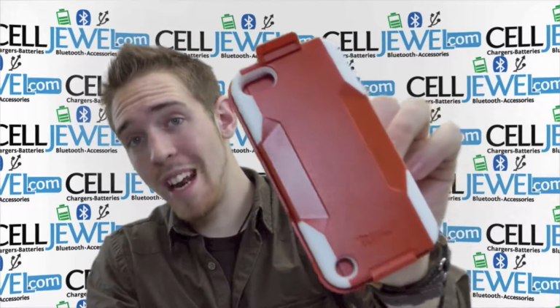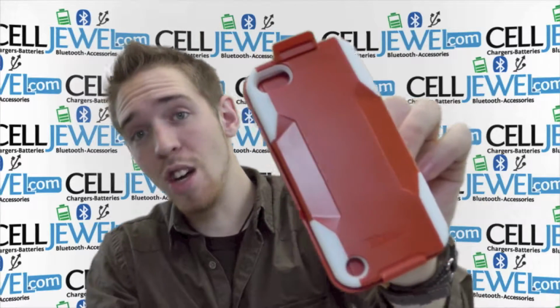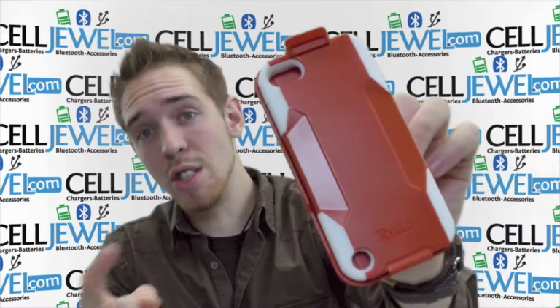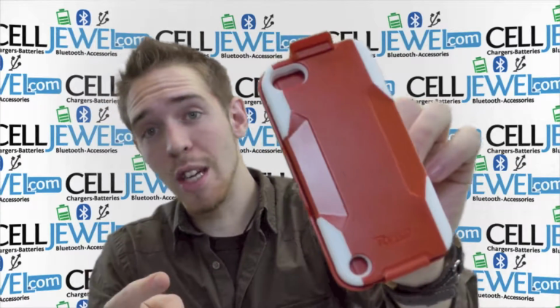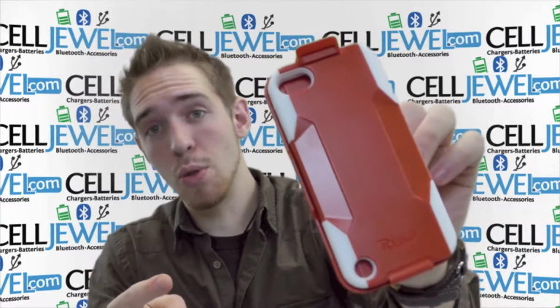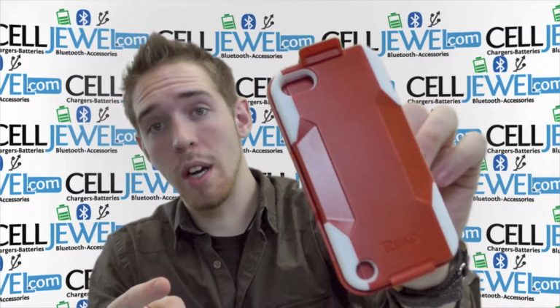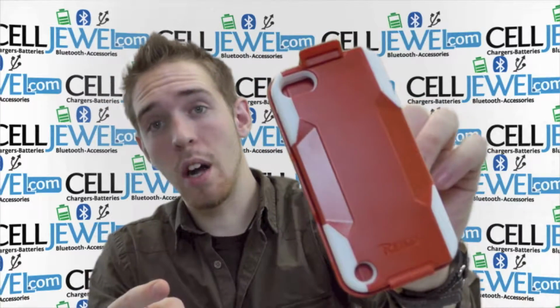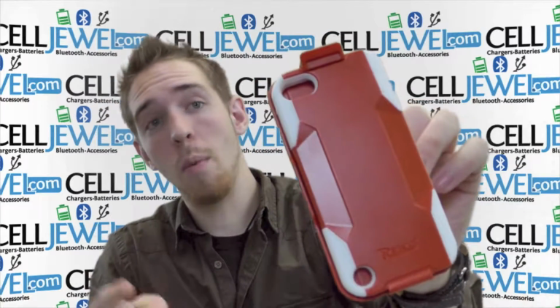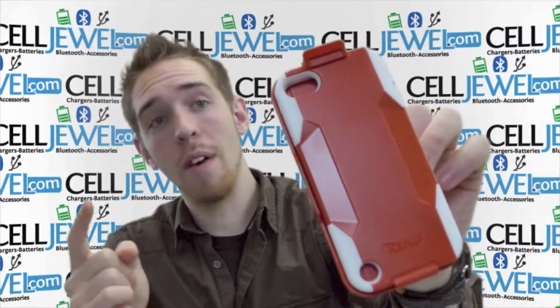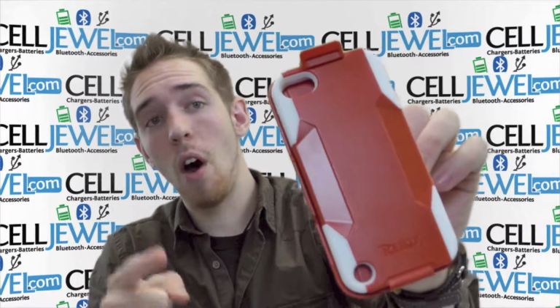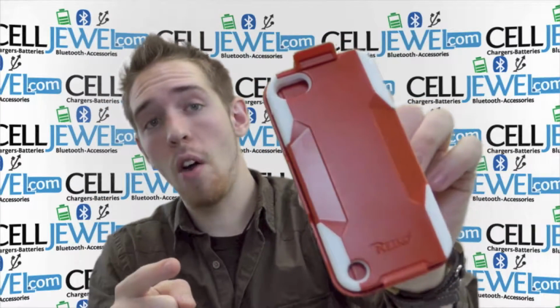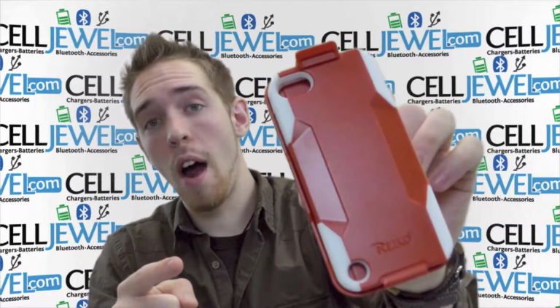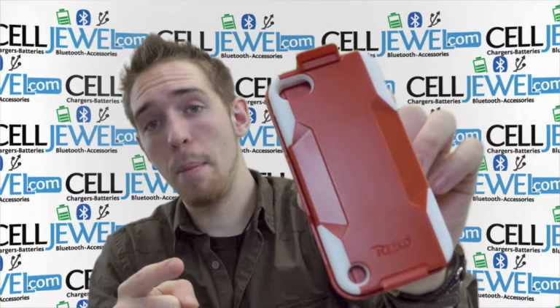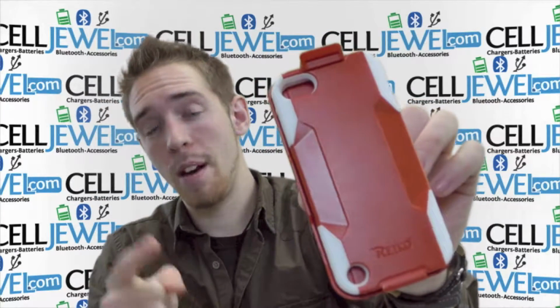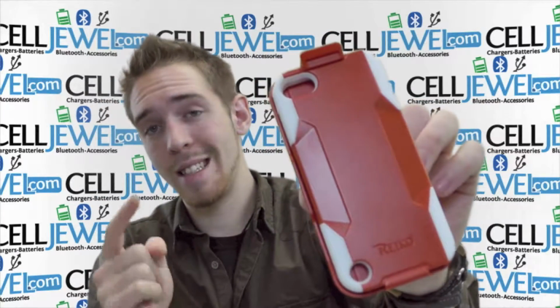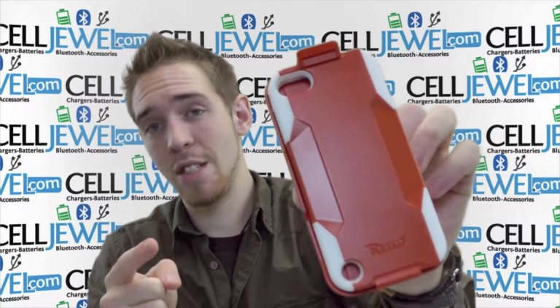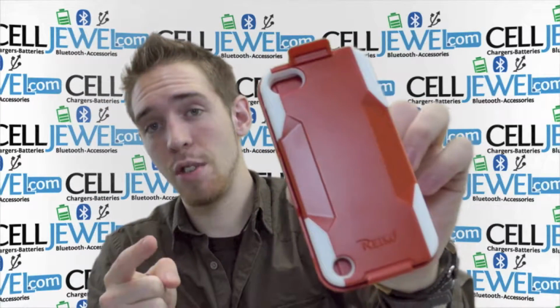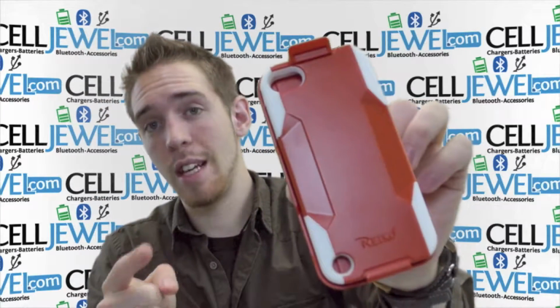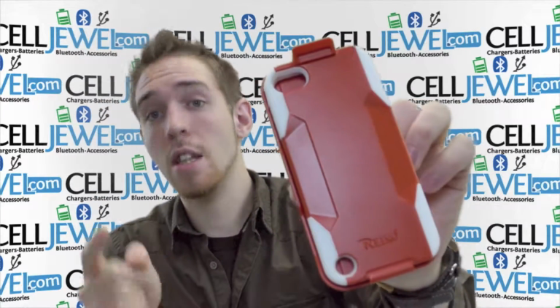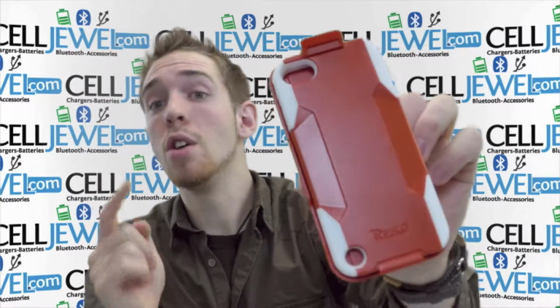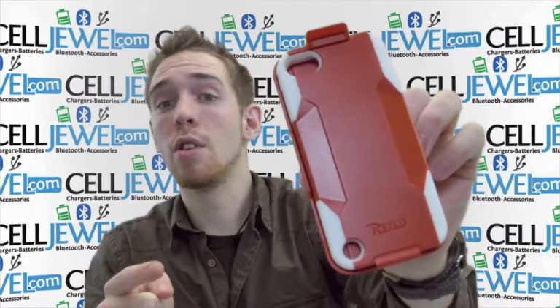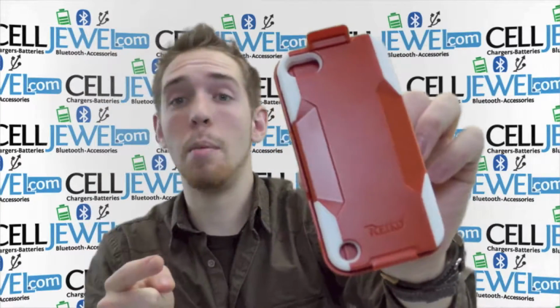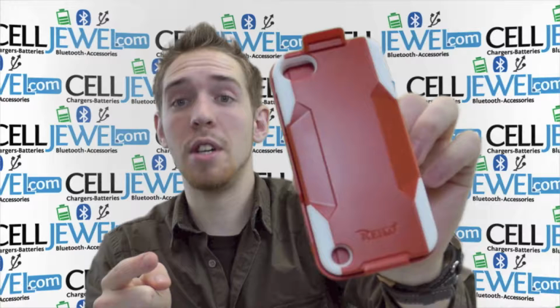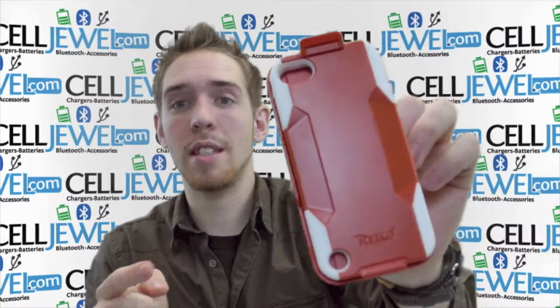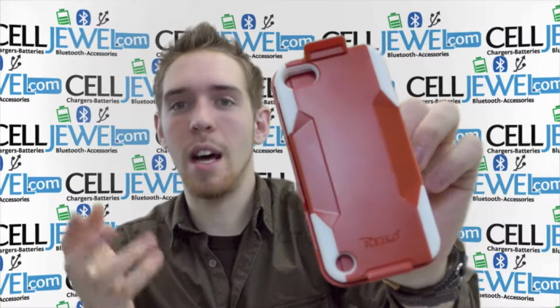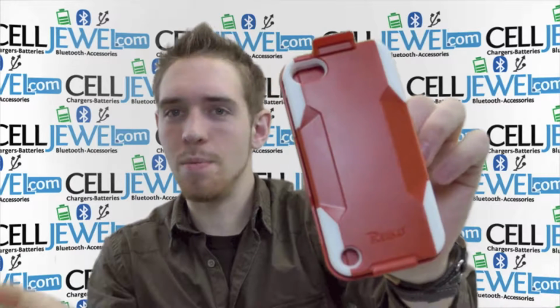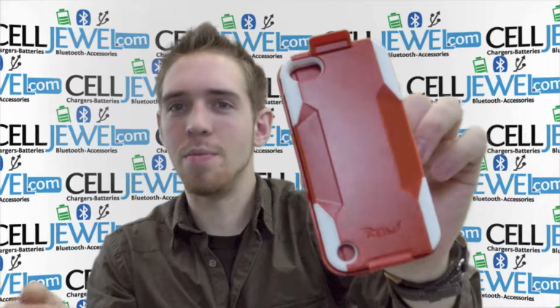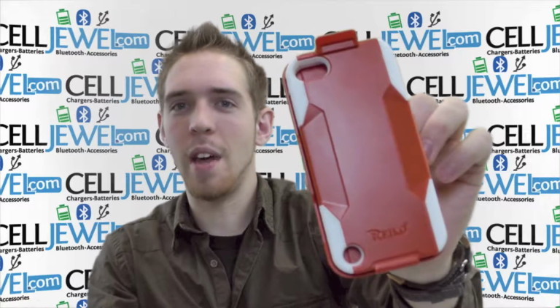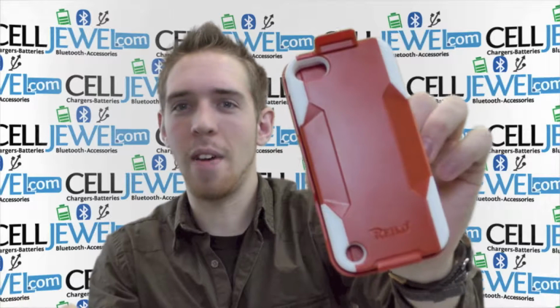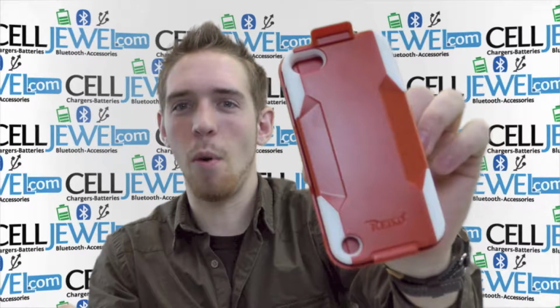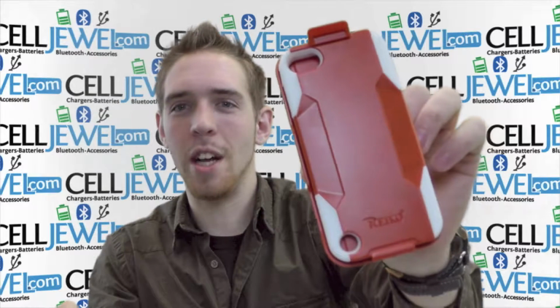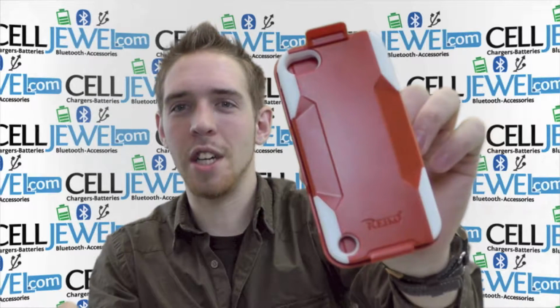You can get it on CellDule.com. We have all your iPod accessory needs, so come and check this out. Thank you for watching.